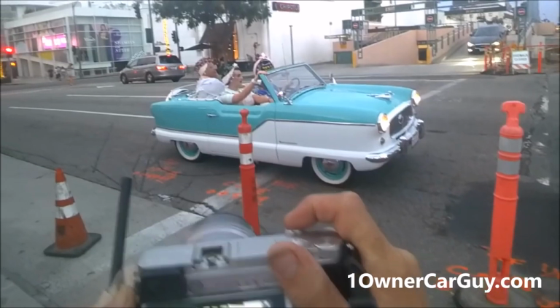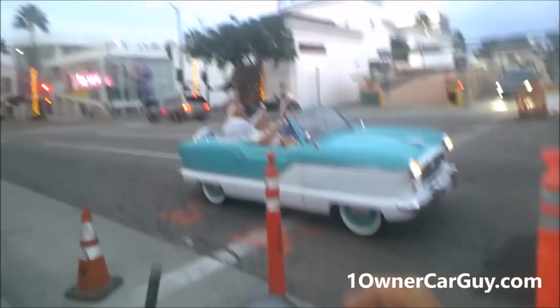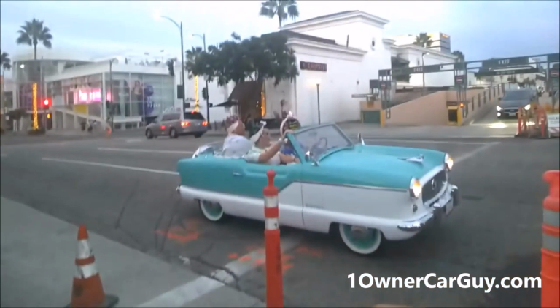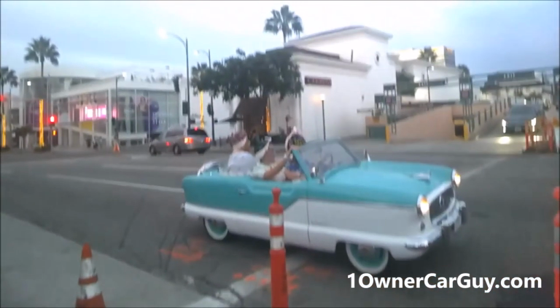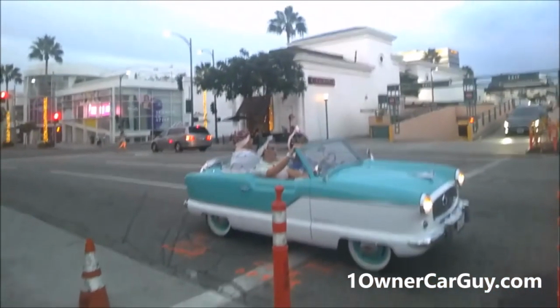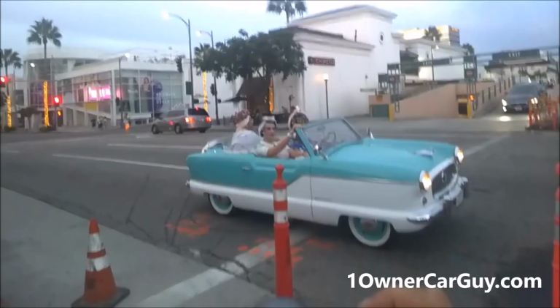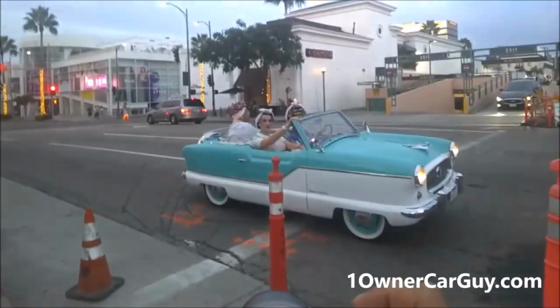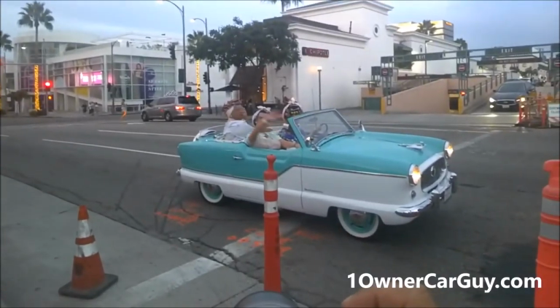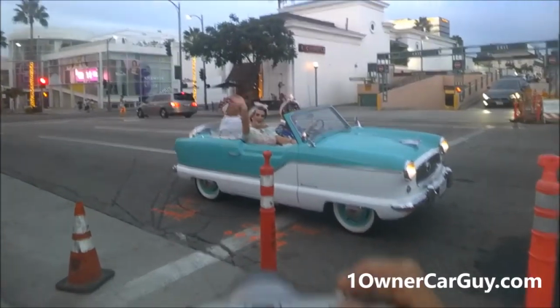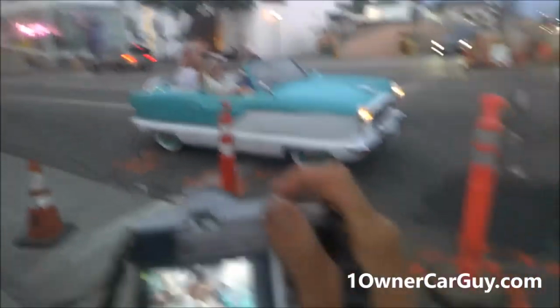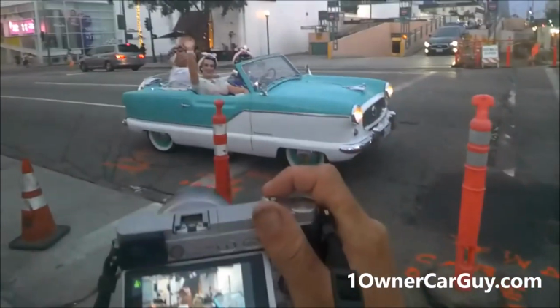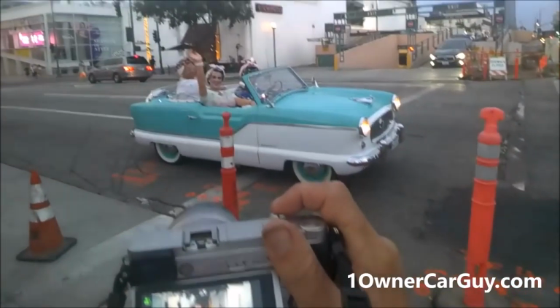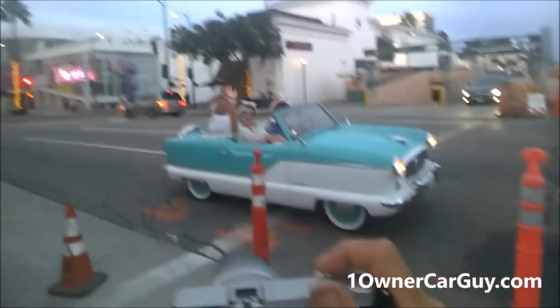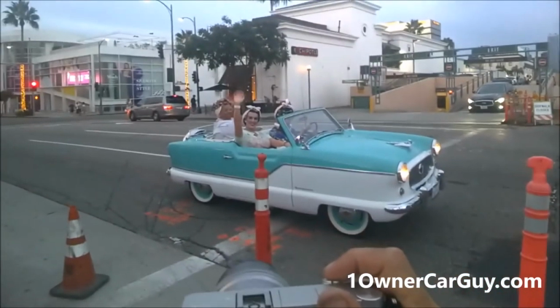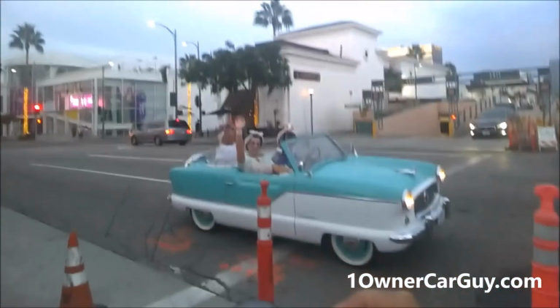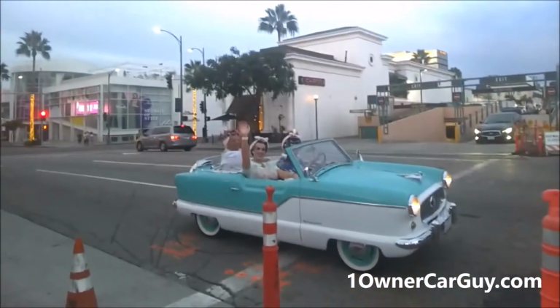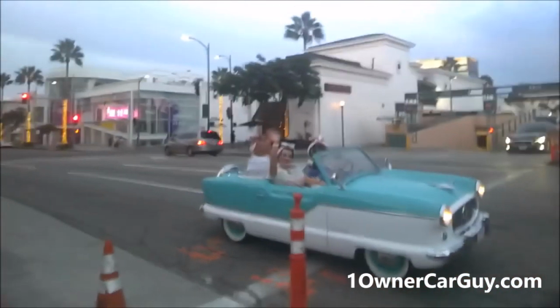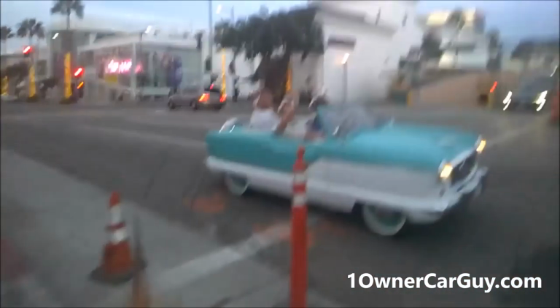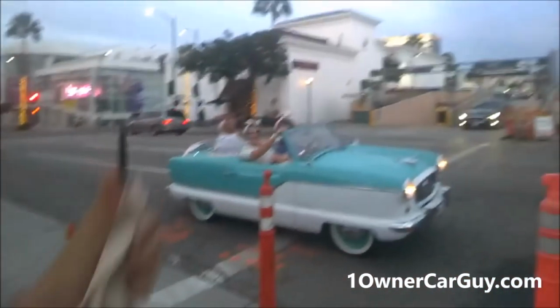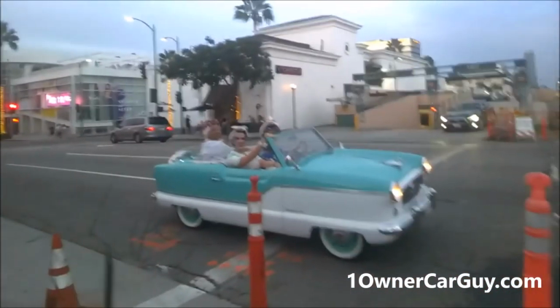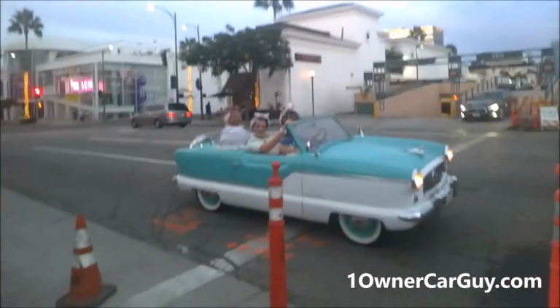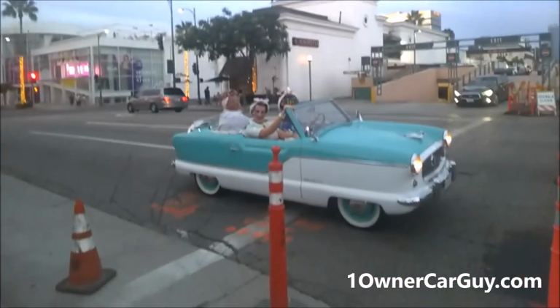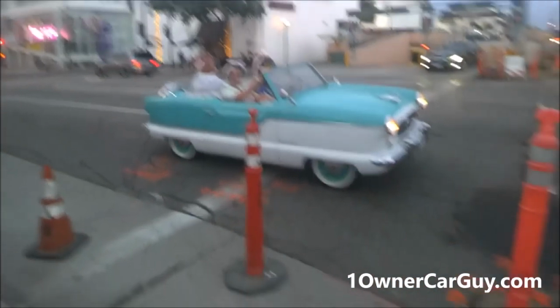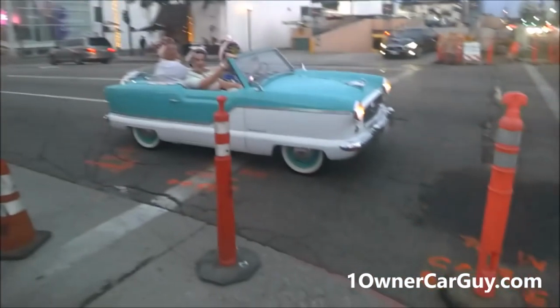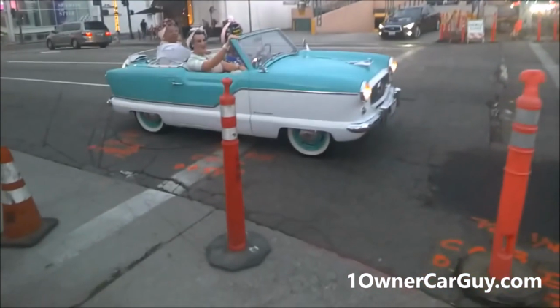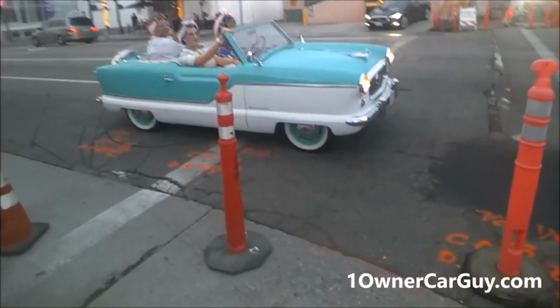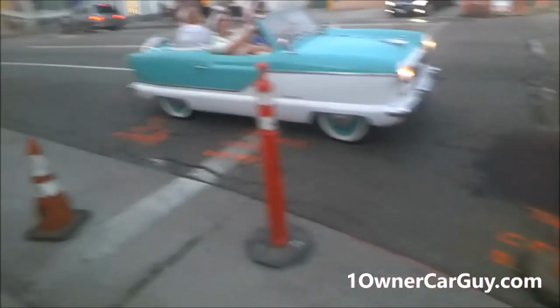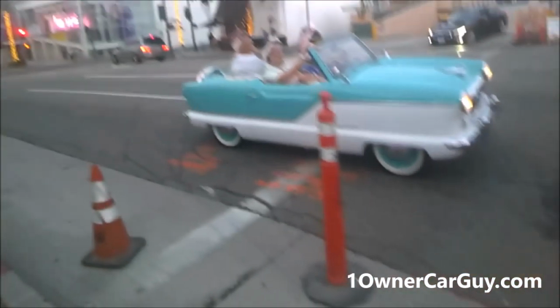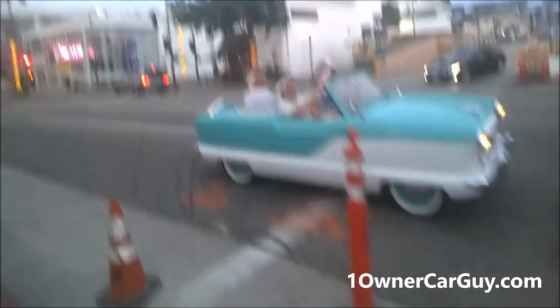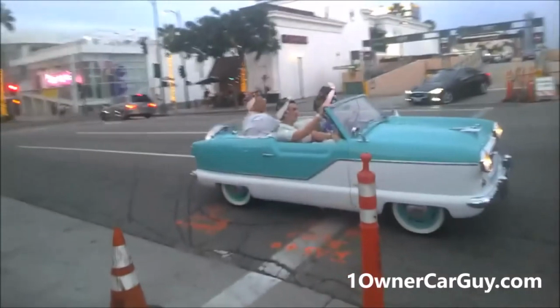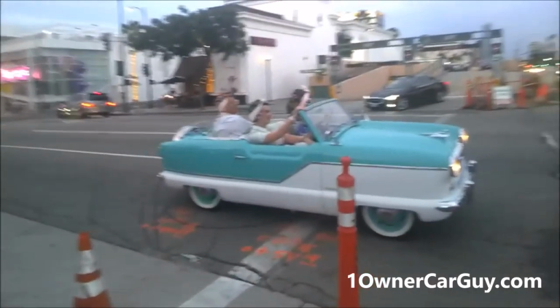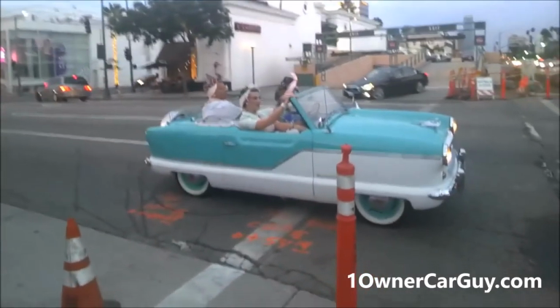Everybody wave! Cool, you guys look awesome! Cool car too!